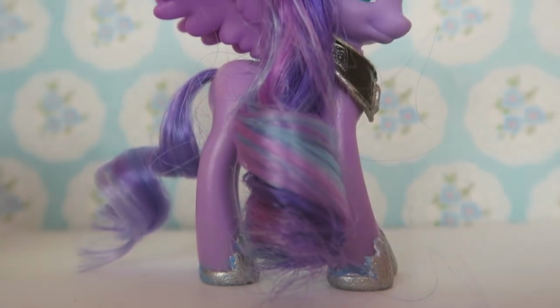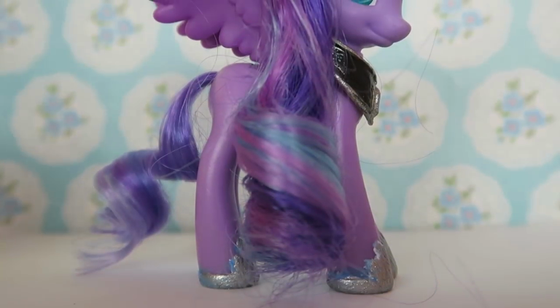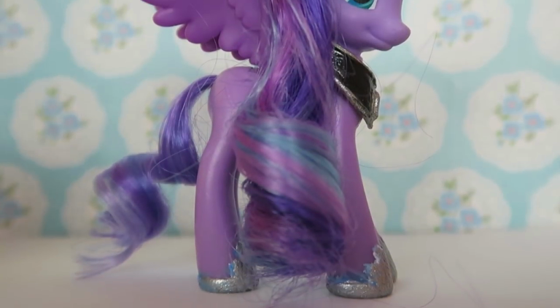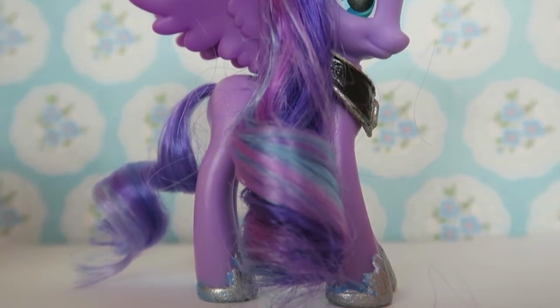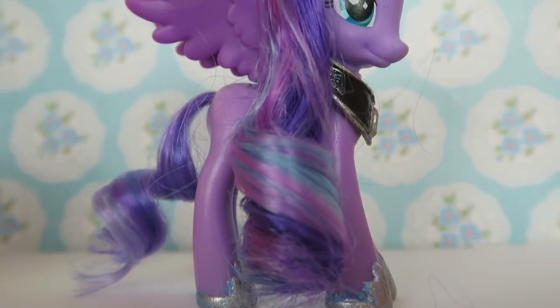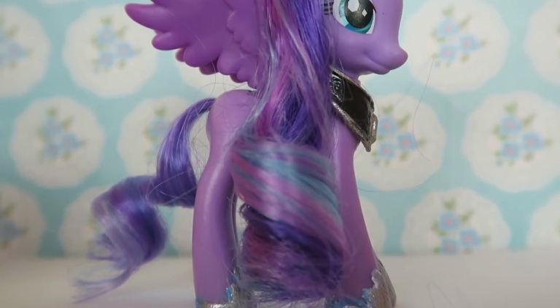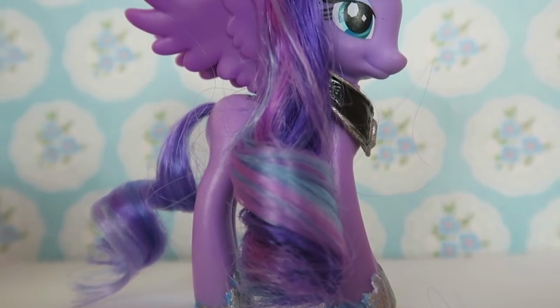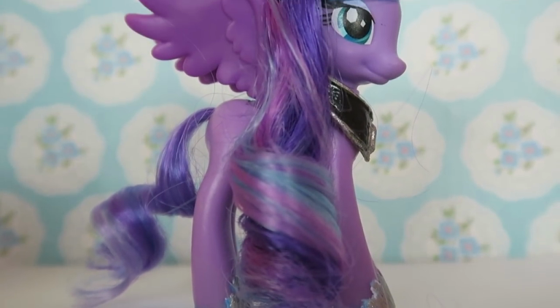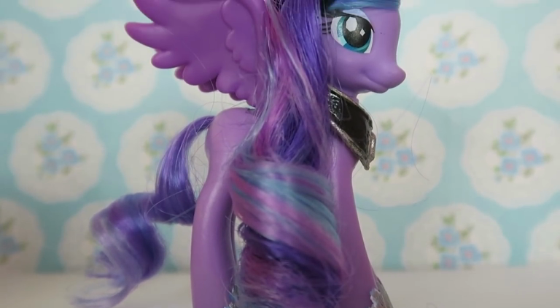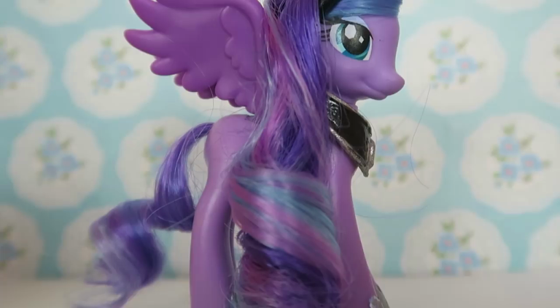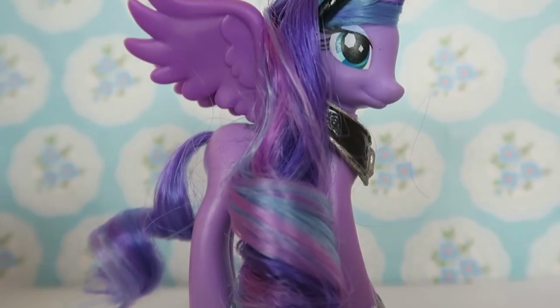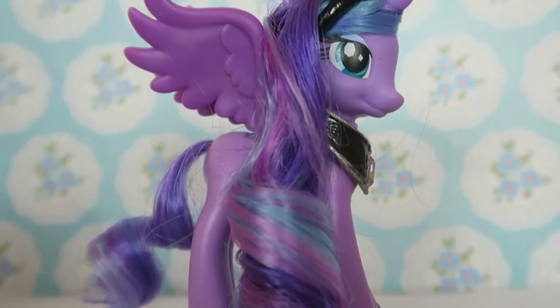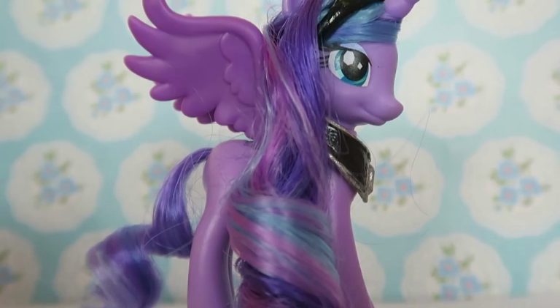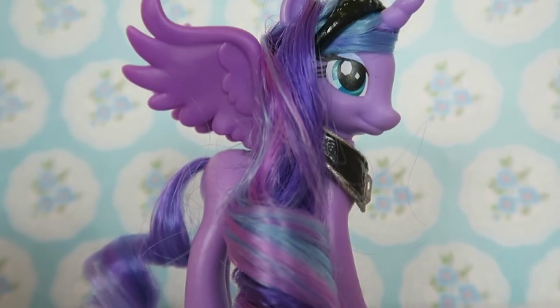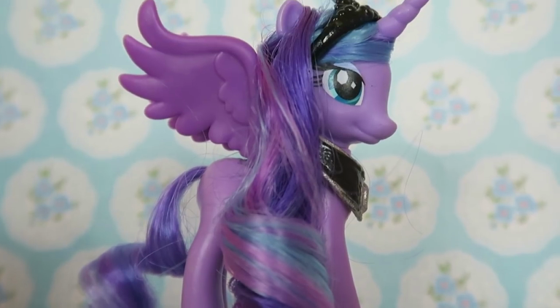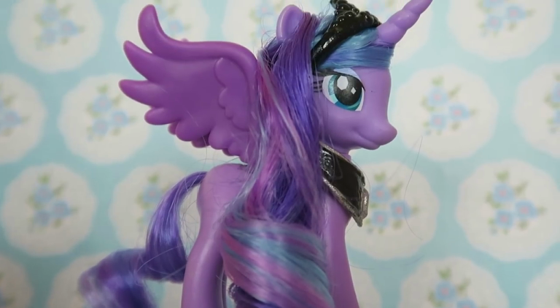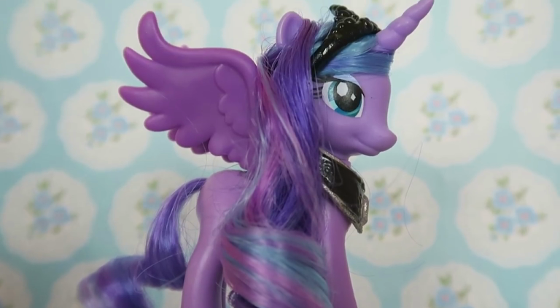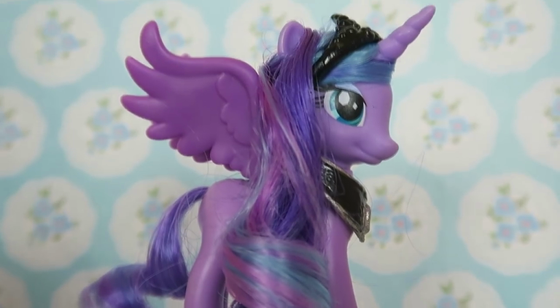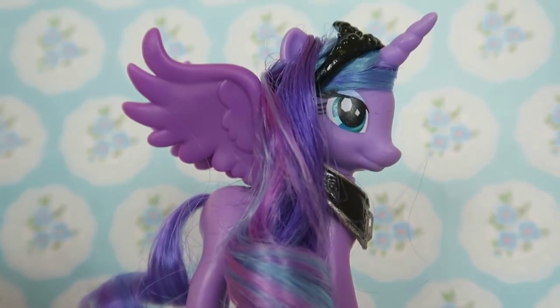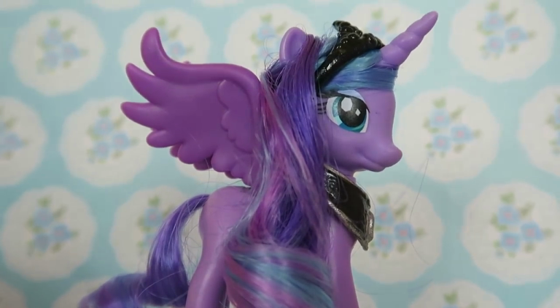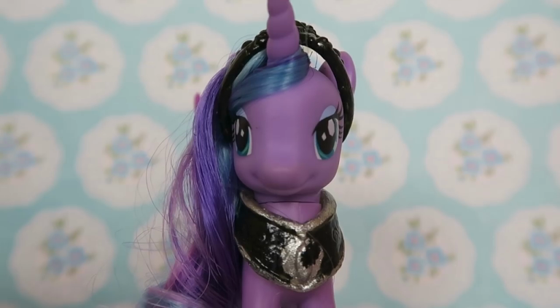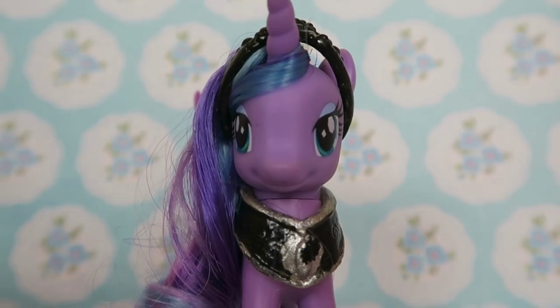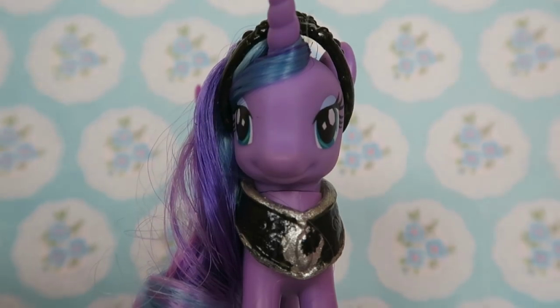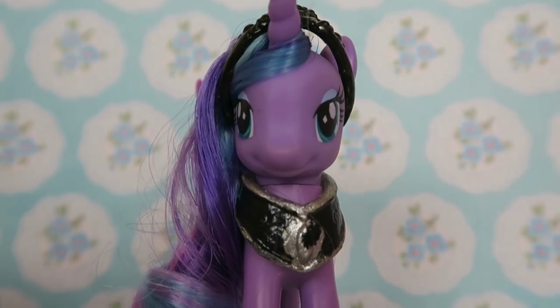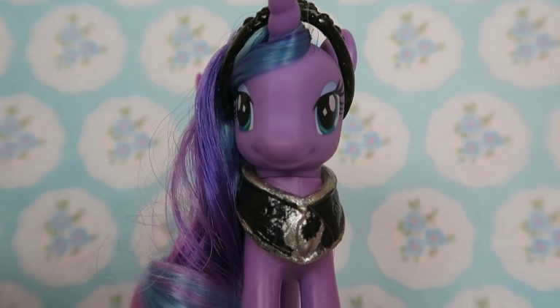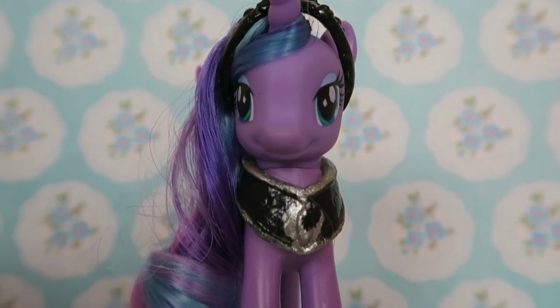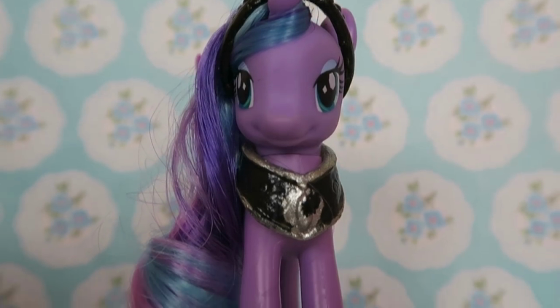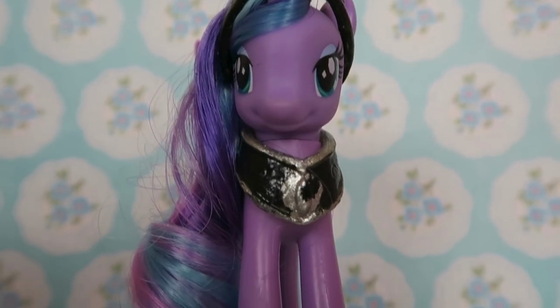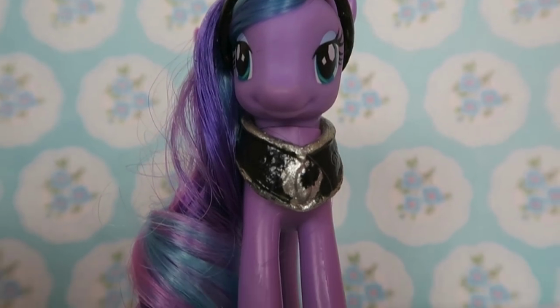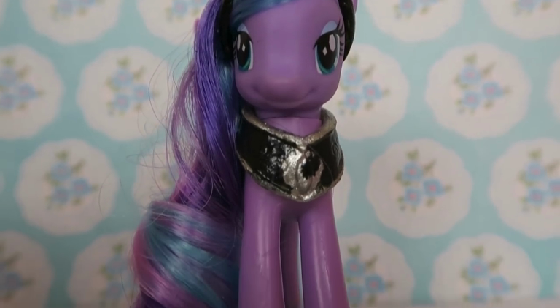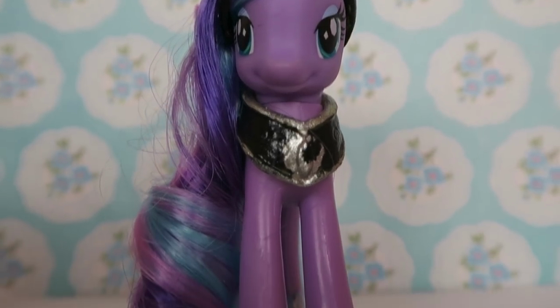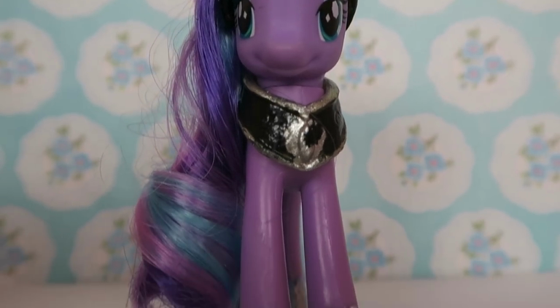Hey everyone, and today I'm going to be showing you how I styled my Princess Luna's mane and made her show accurate.